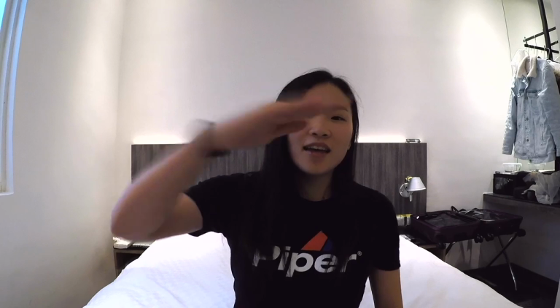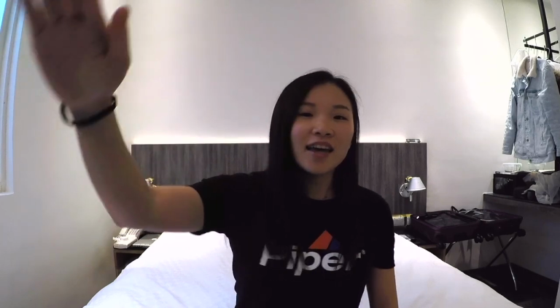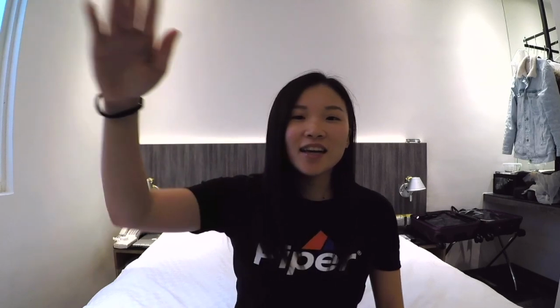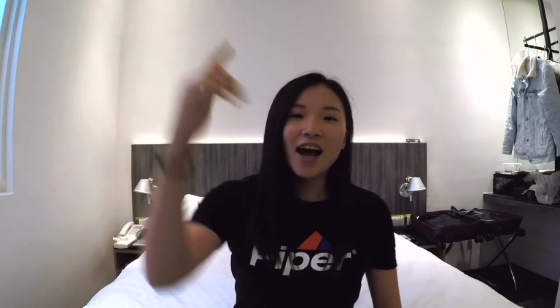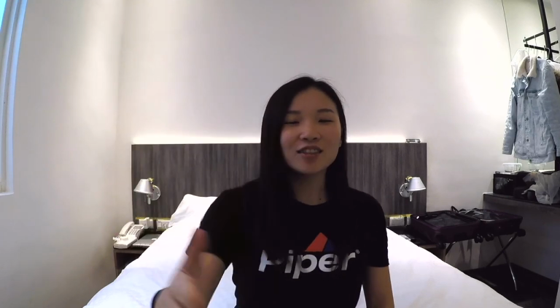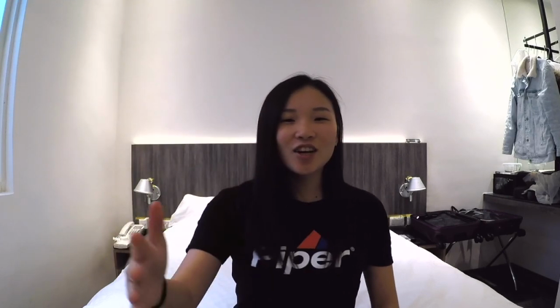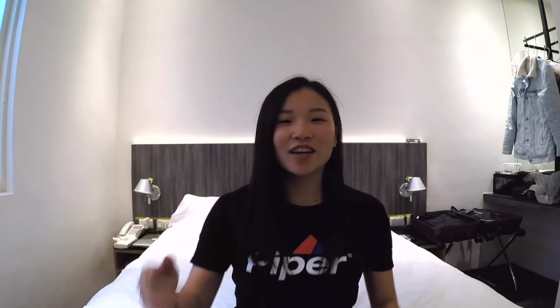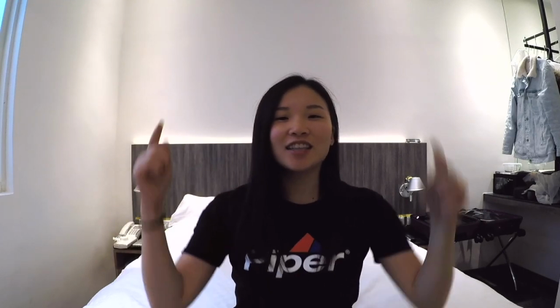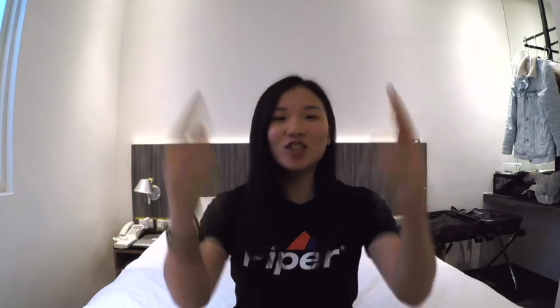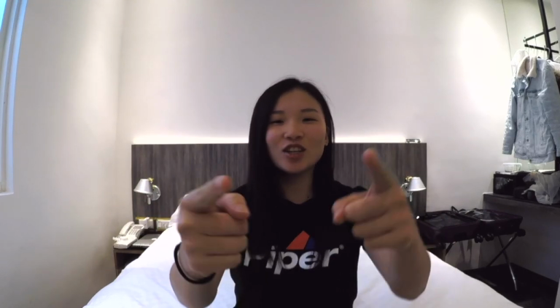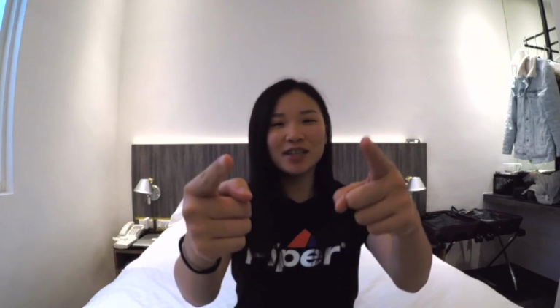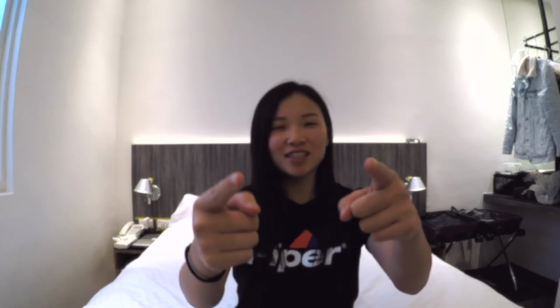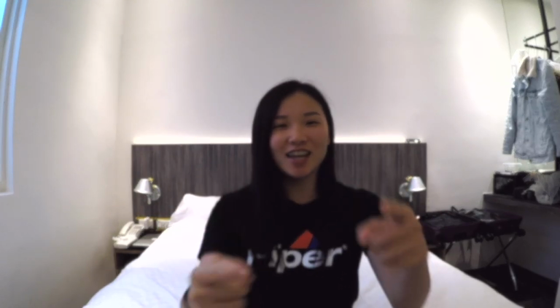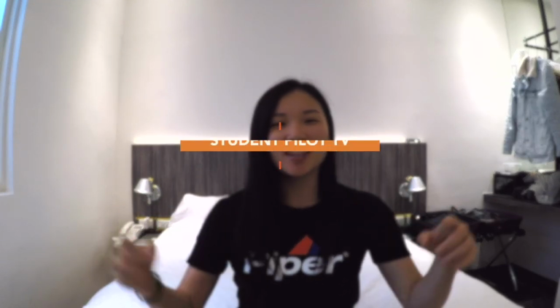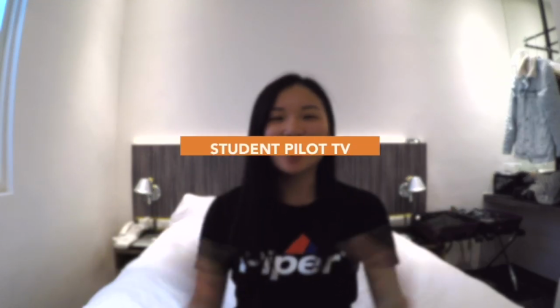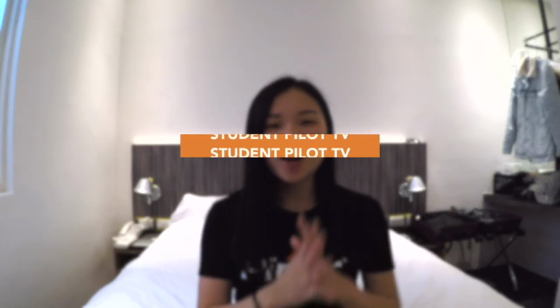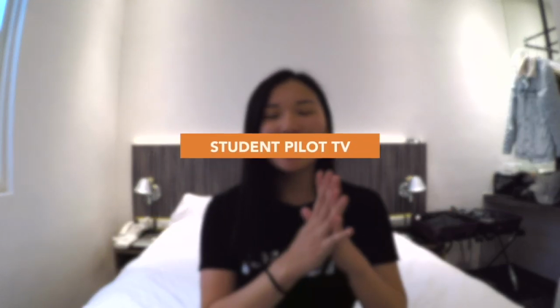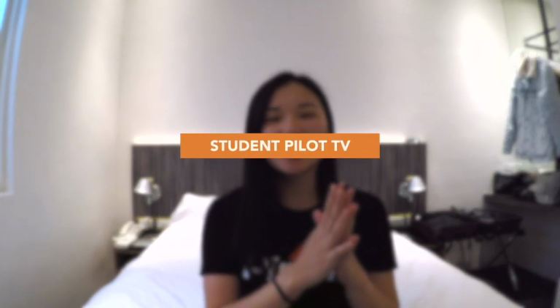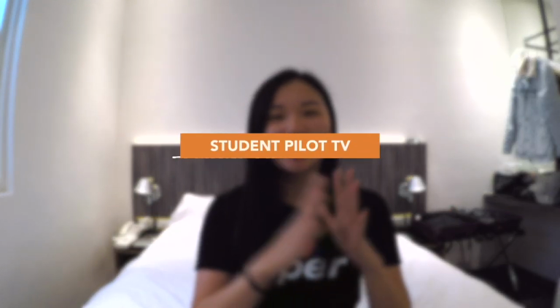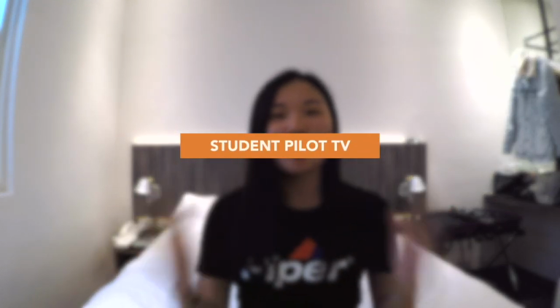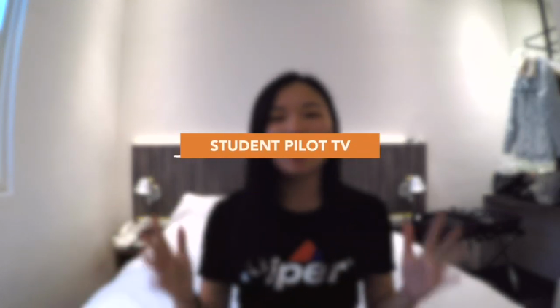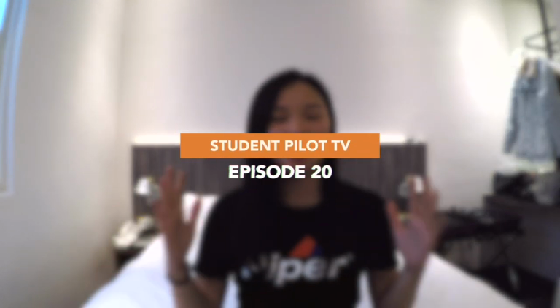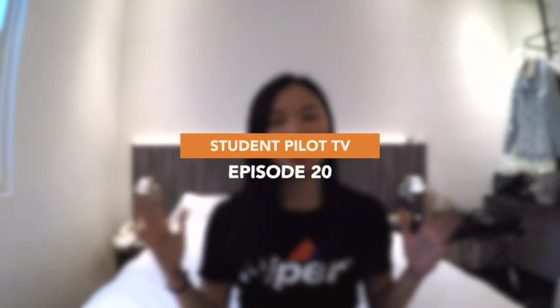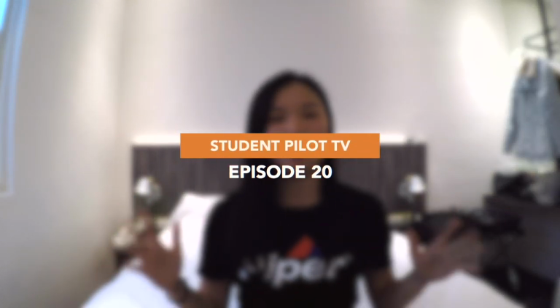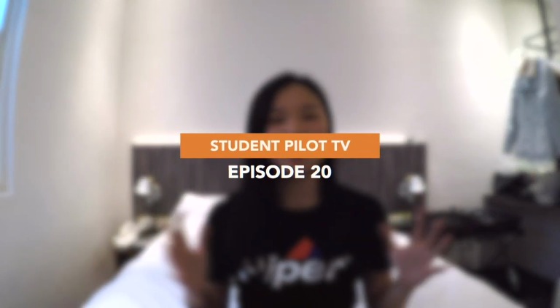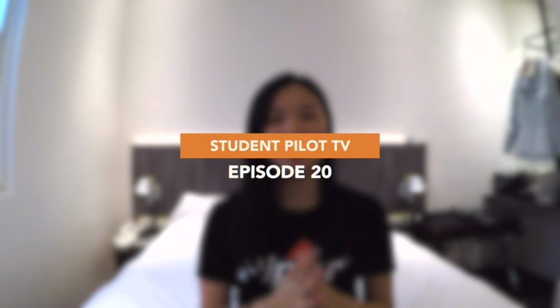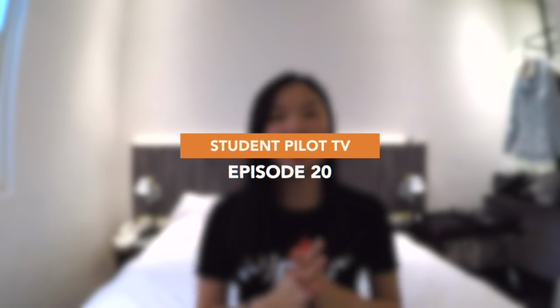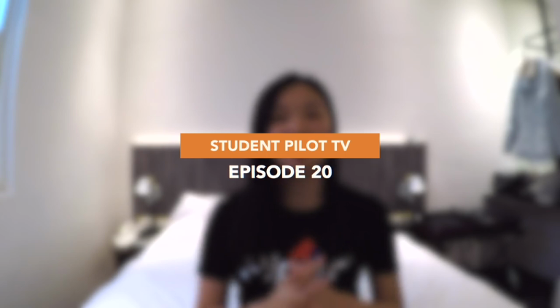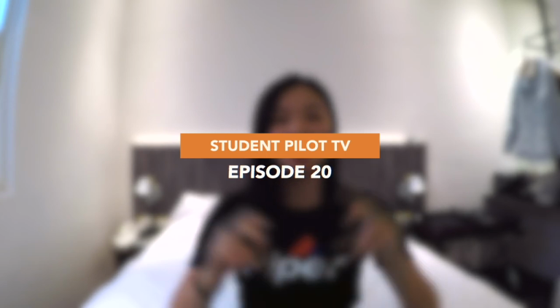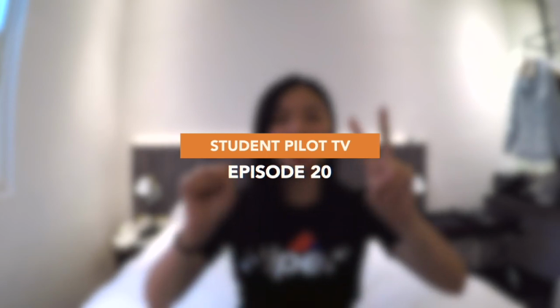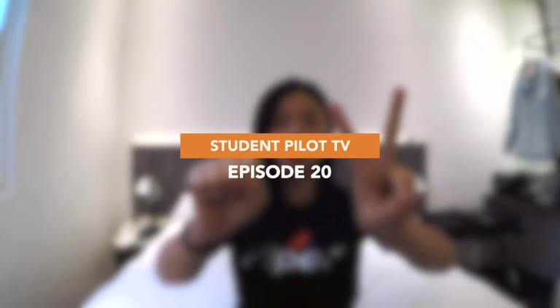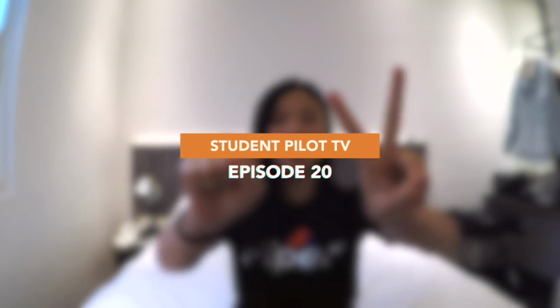Hey, how's it going guys? You look amazing today and you are amazing. Welcome to Tutupad TV episode 20.